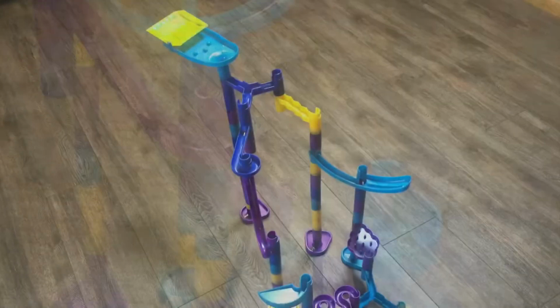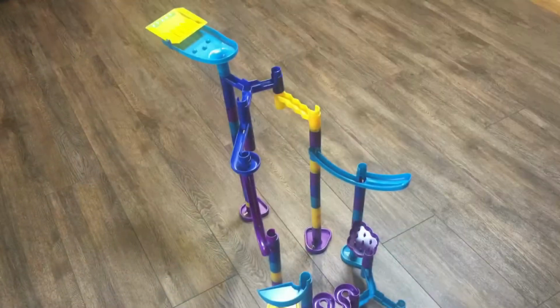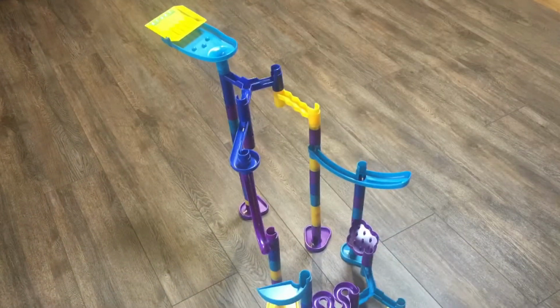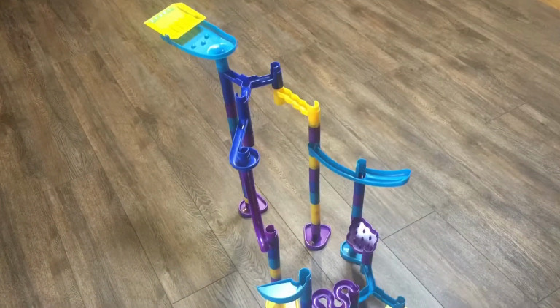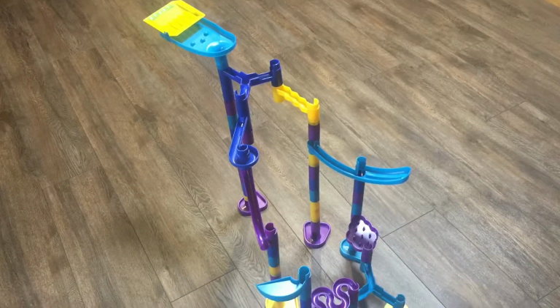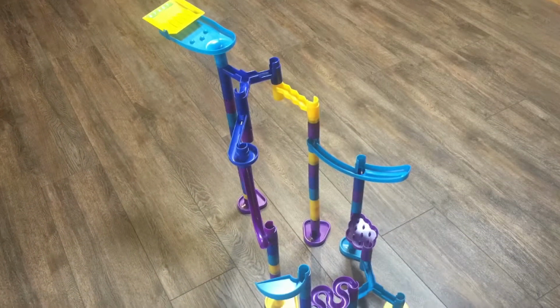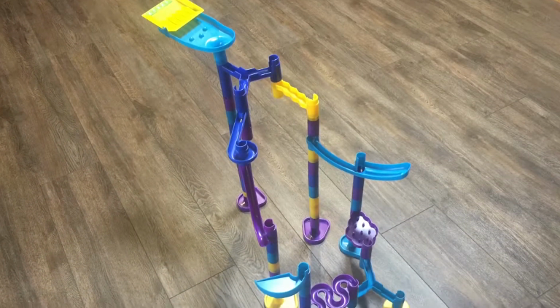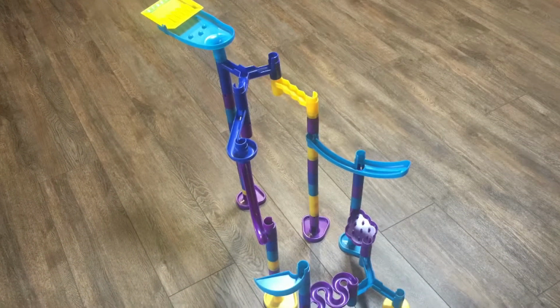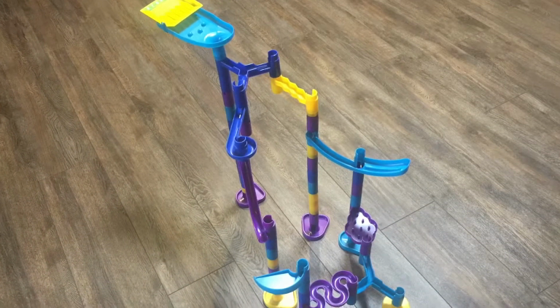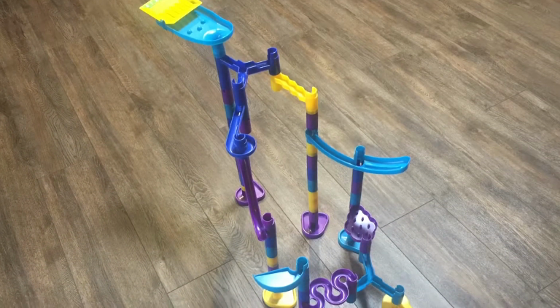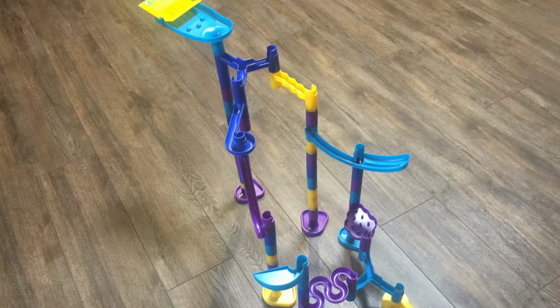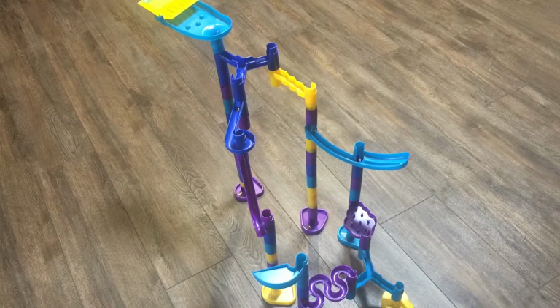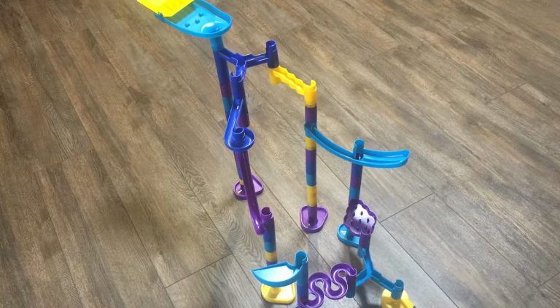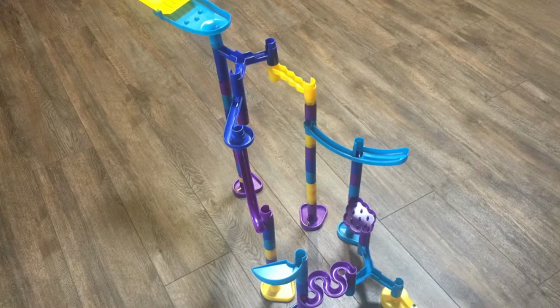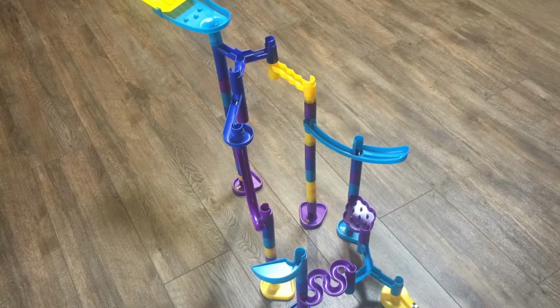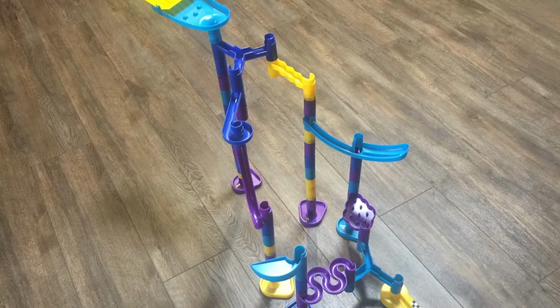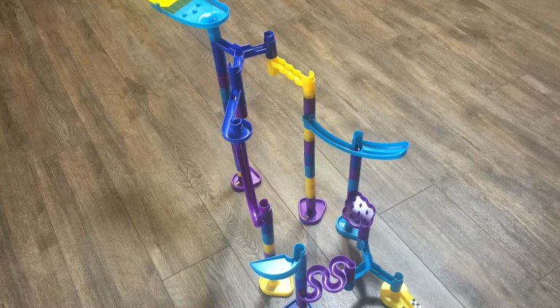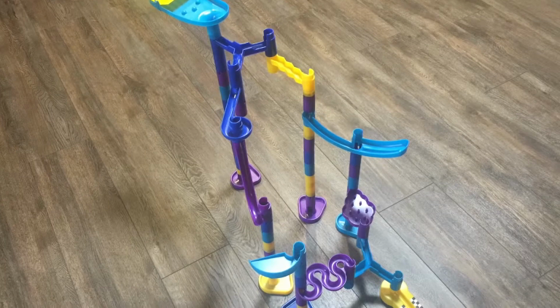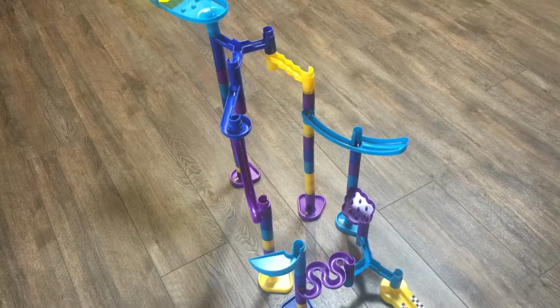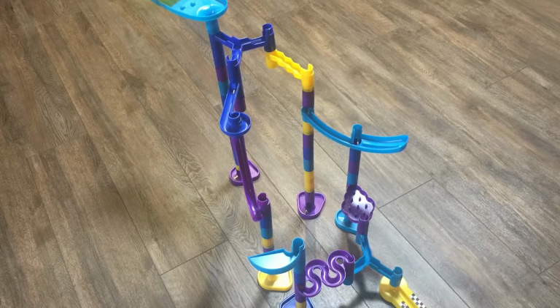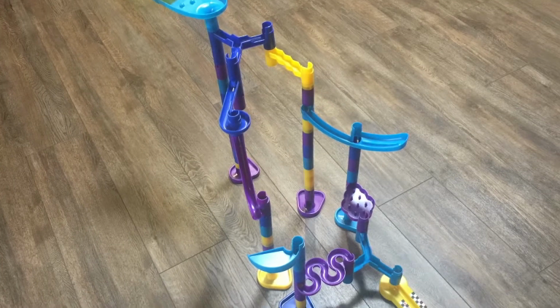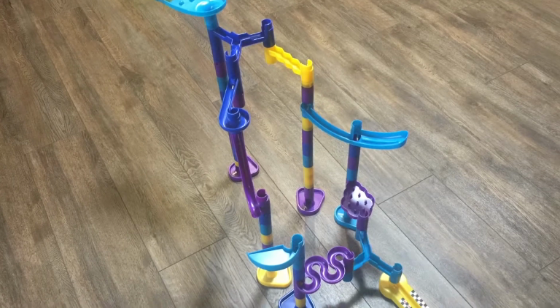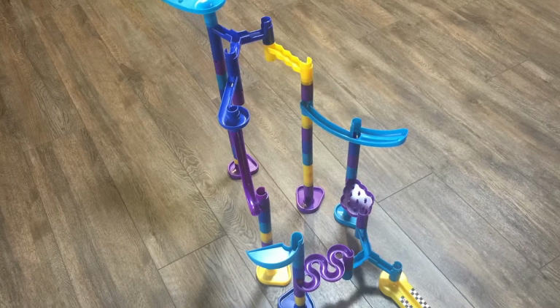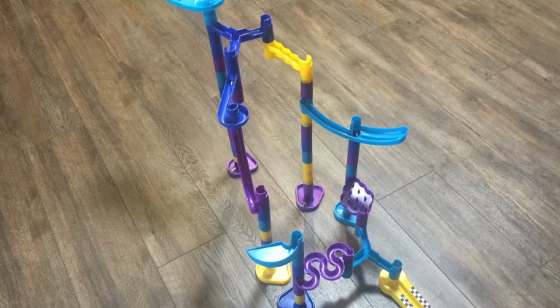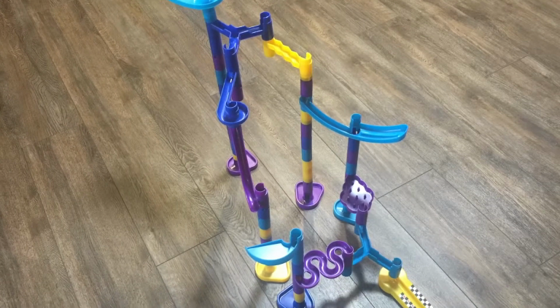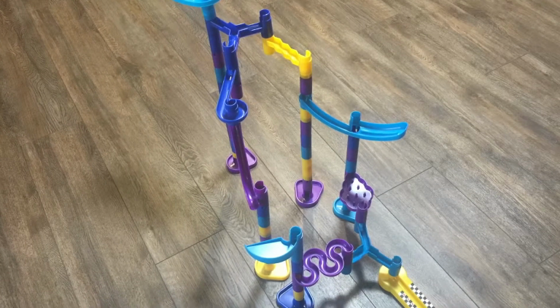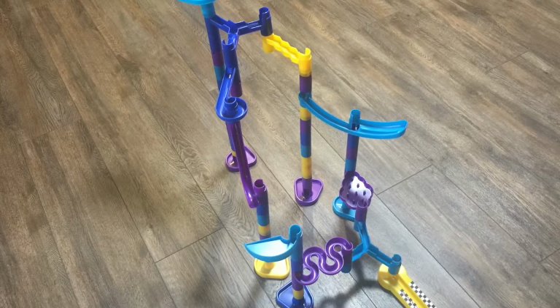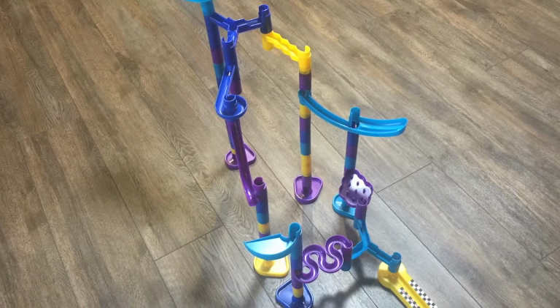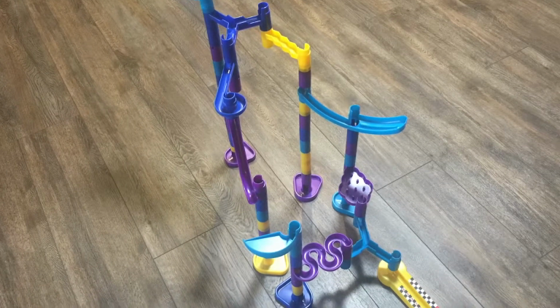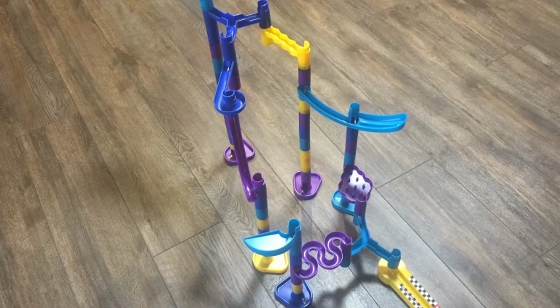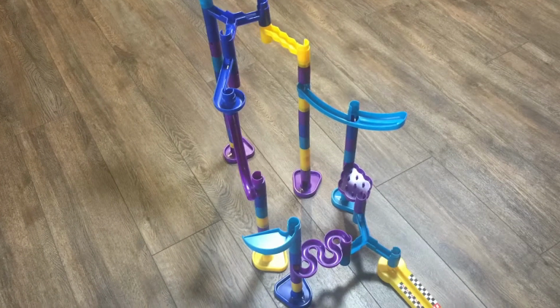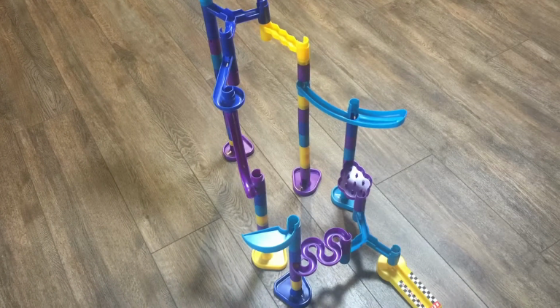With all the components included in the MarbleWorks Grand Prix set, your kids will have endless hours of construction fun.